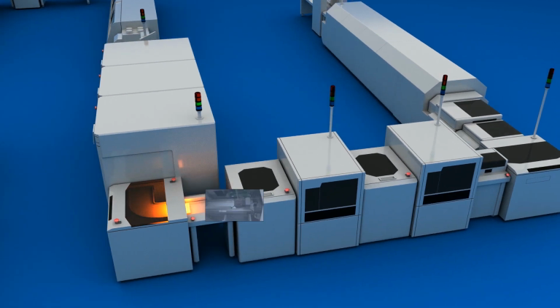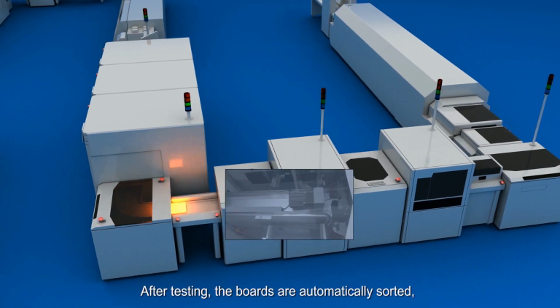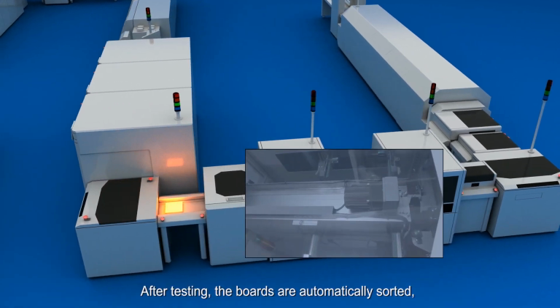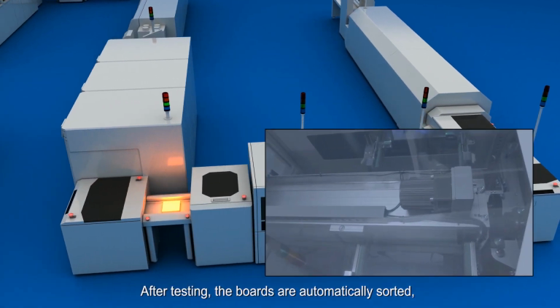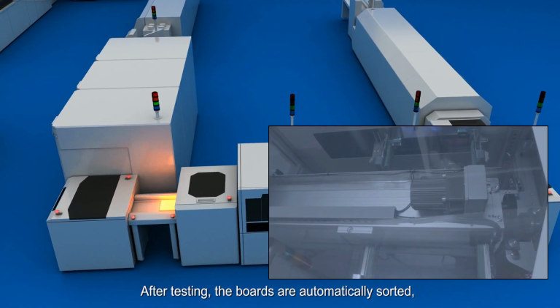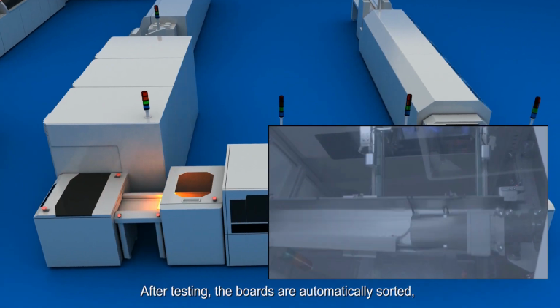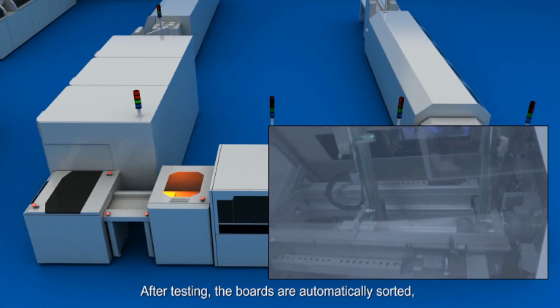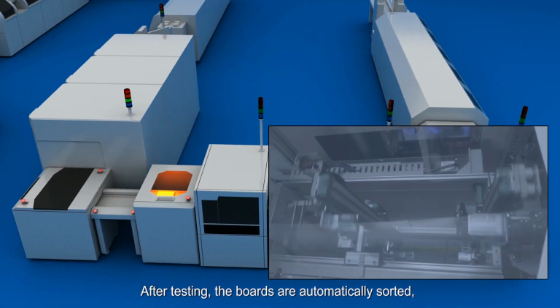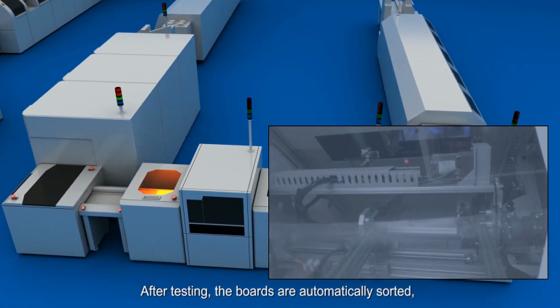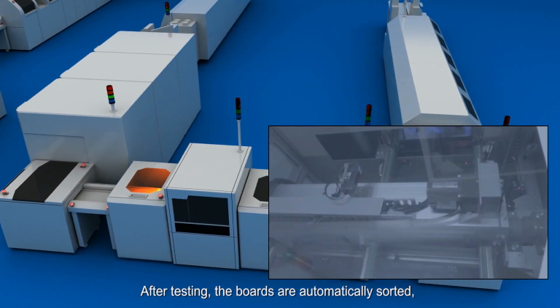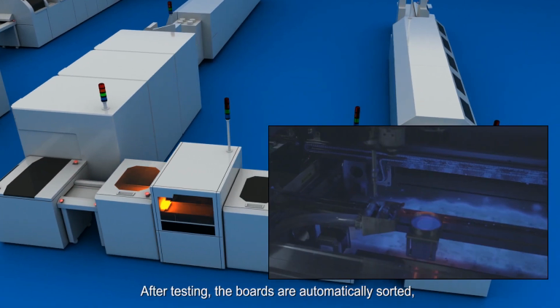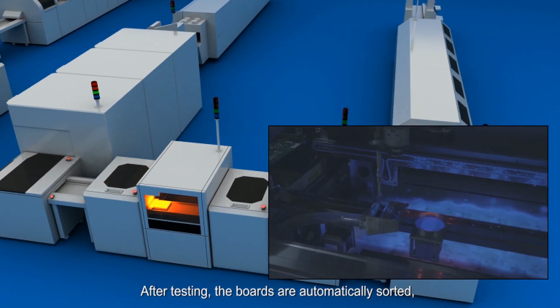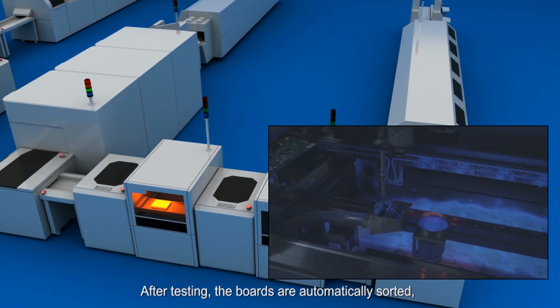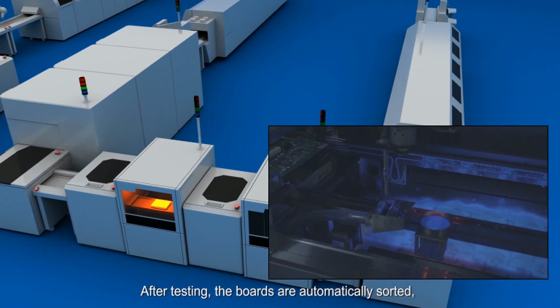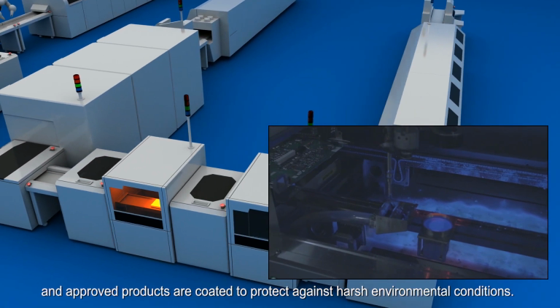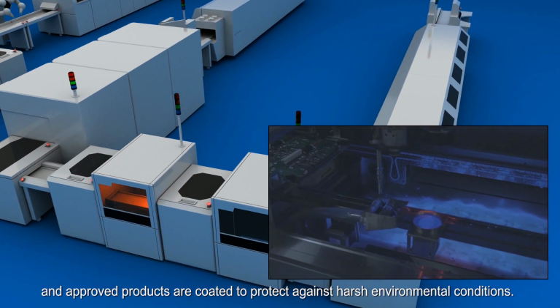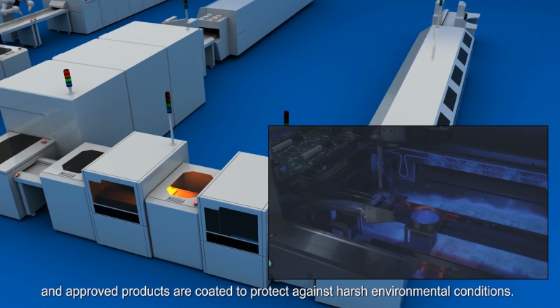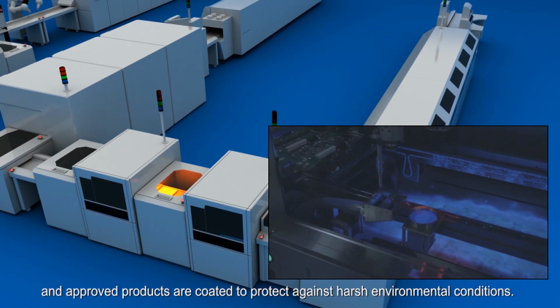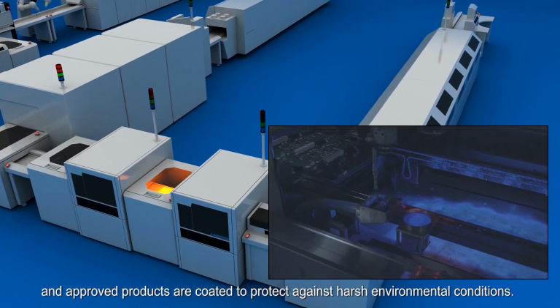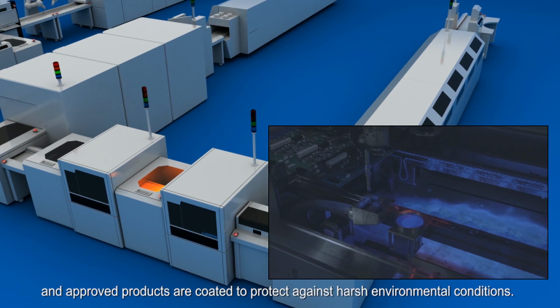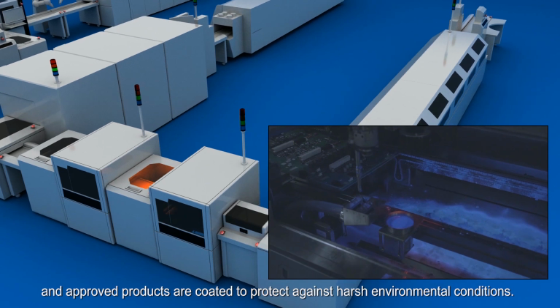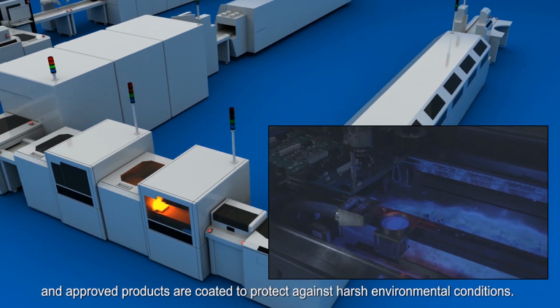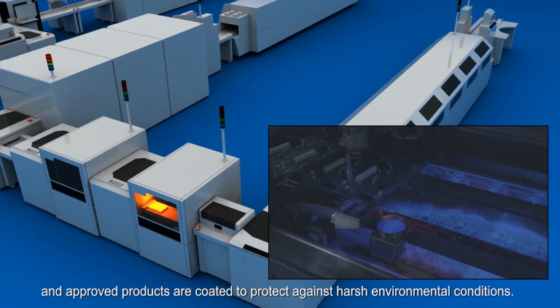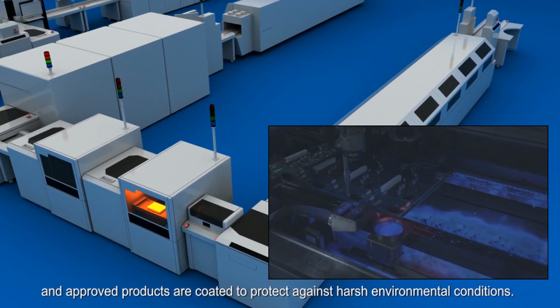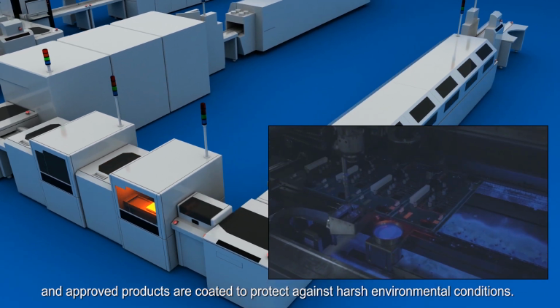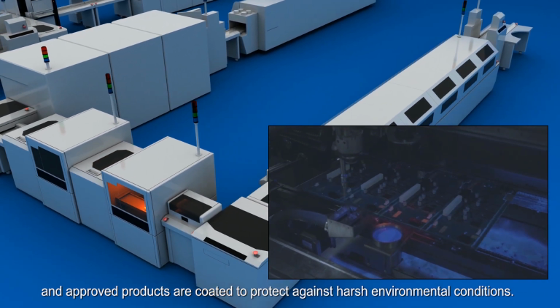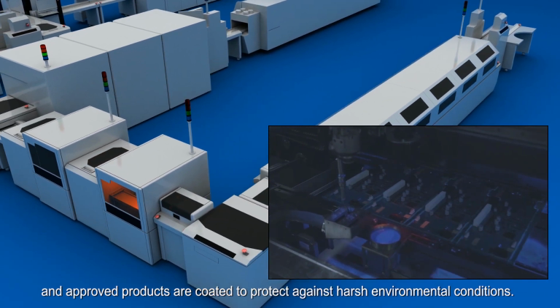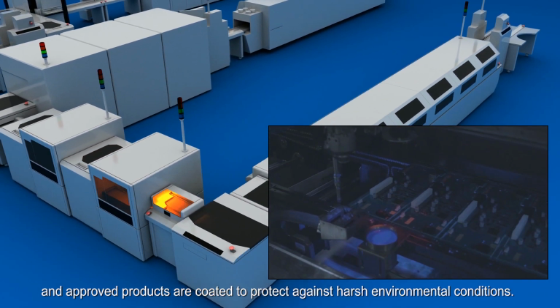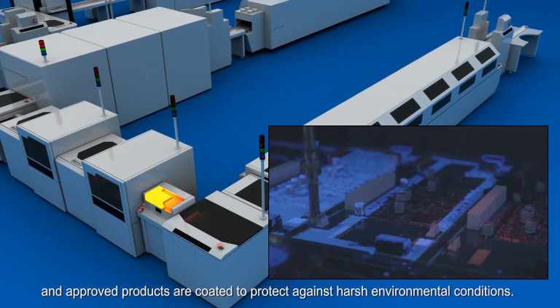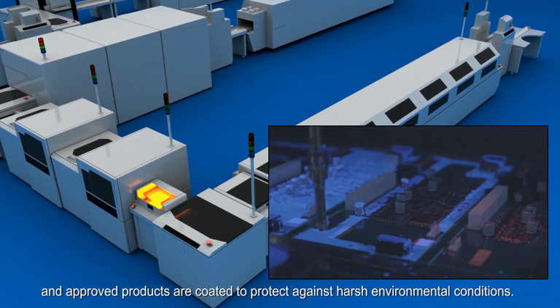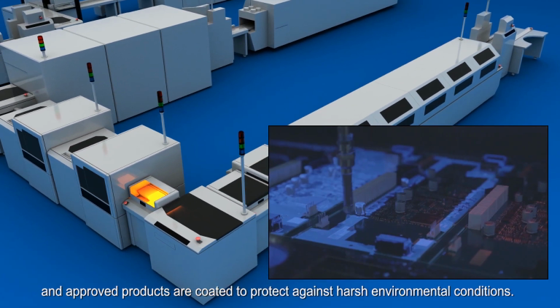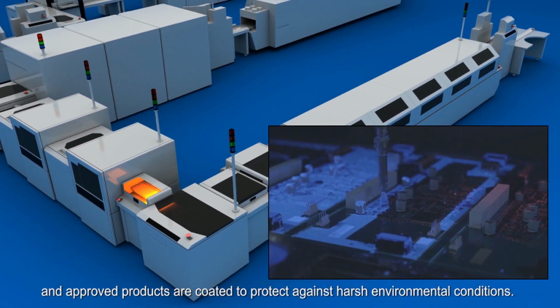After testing, the boards are automatically sorted, and approved products are coated to protect against harsh environmental conditions.